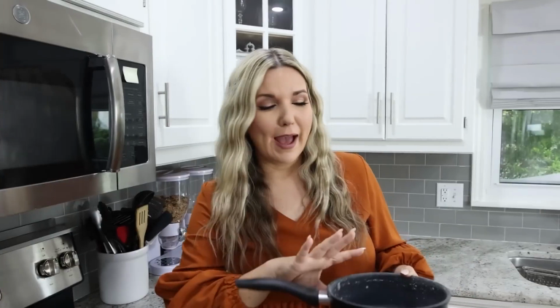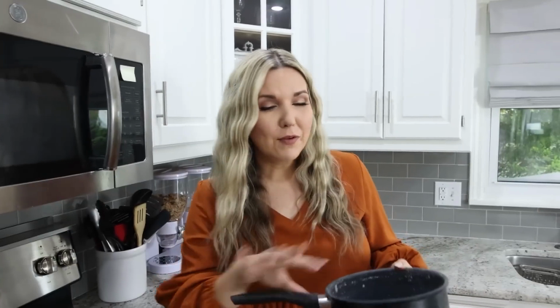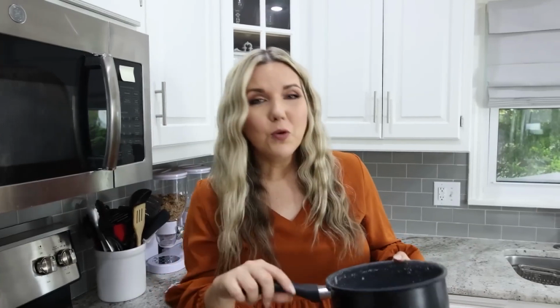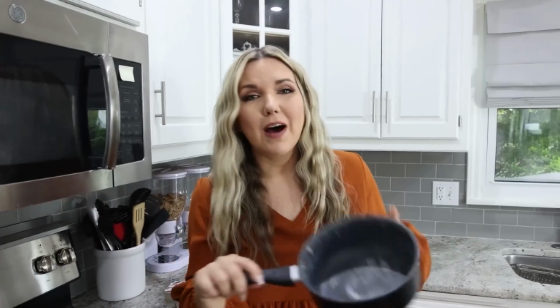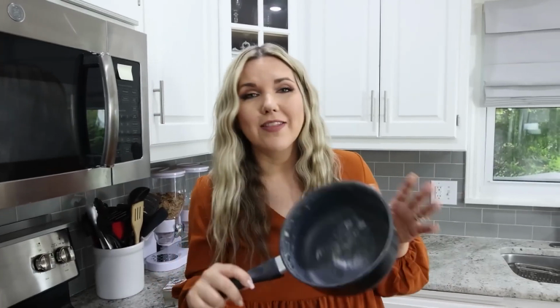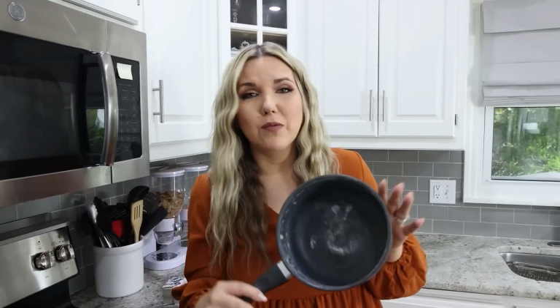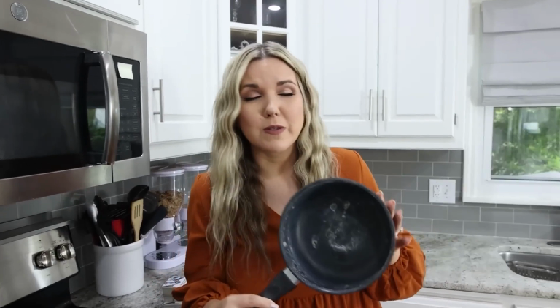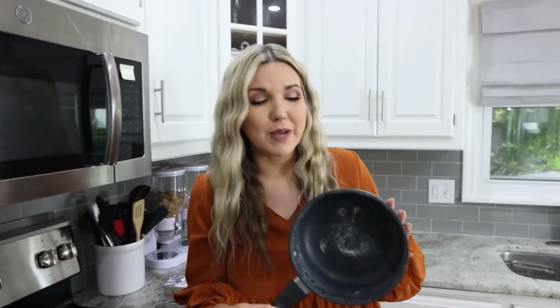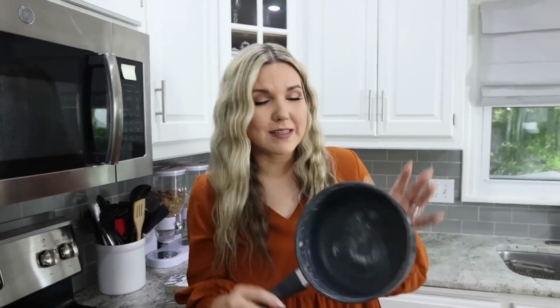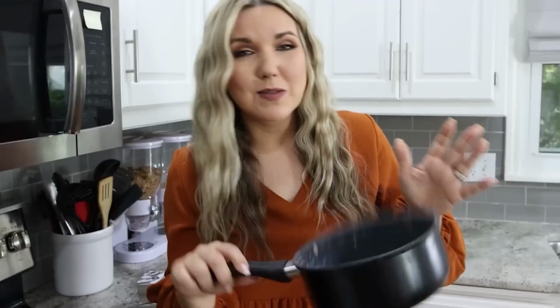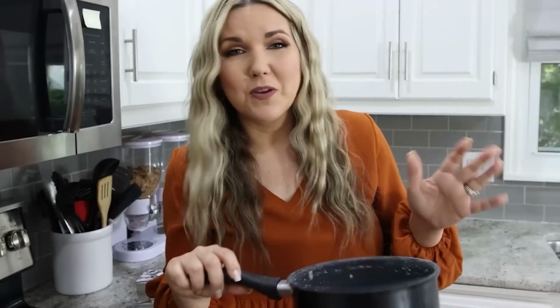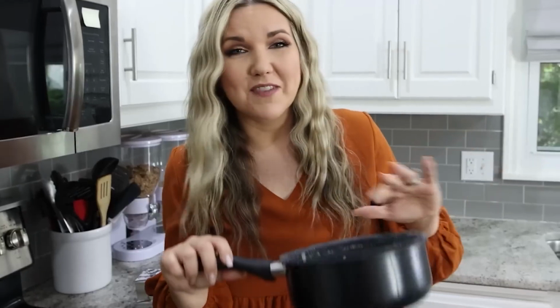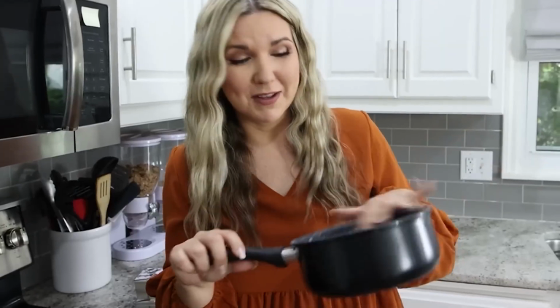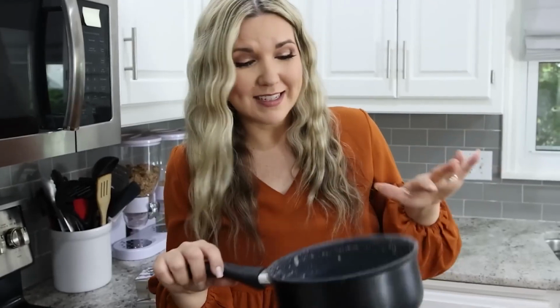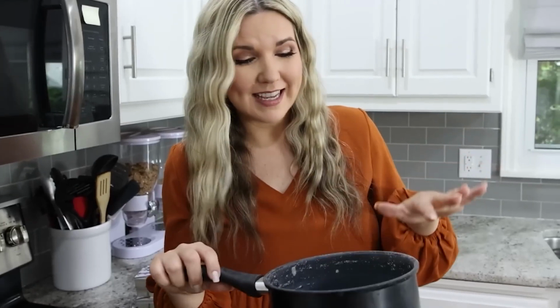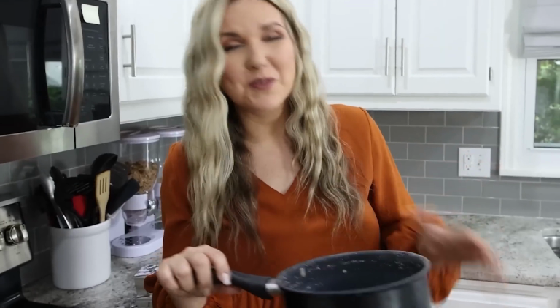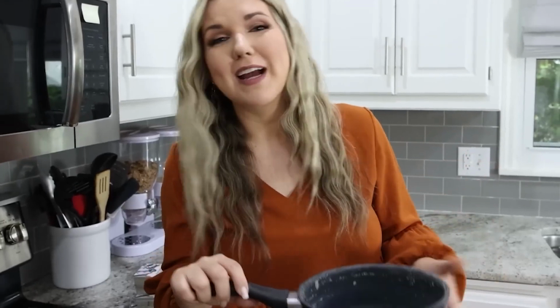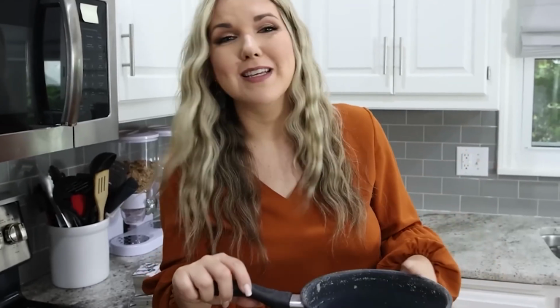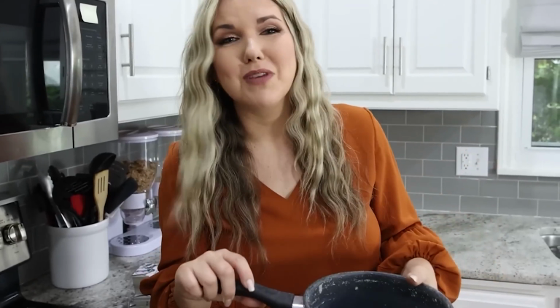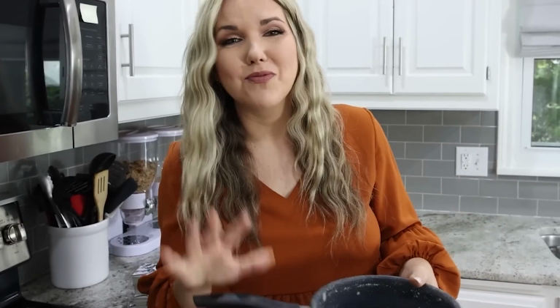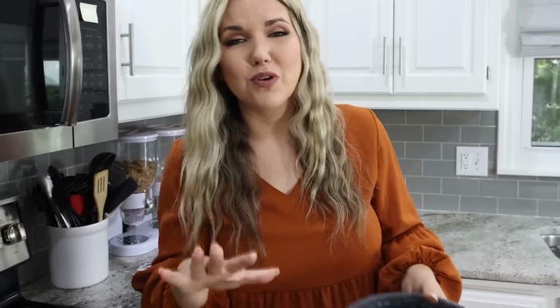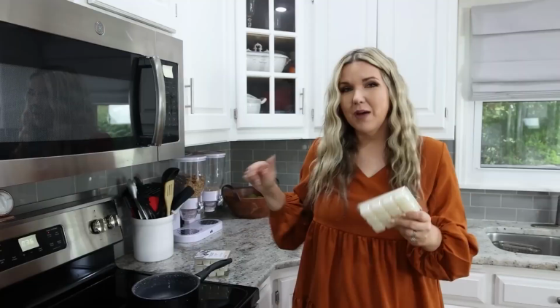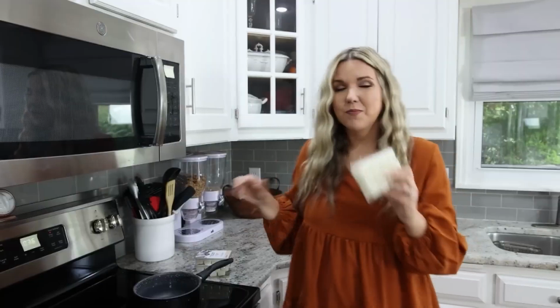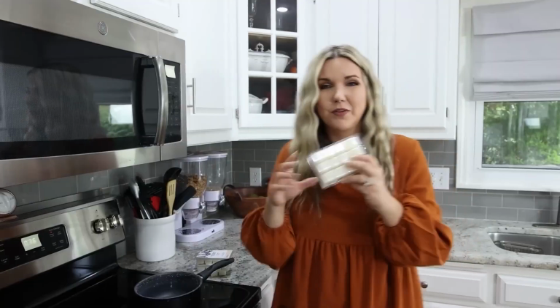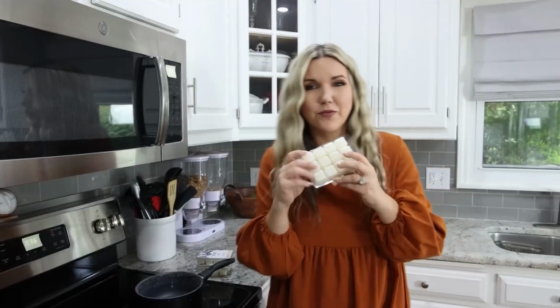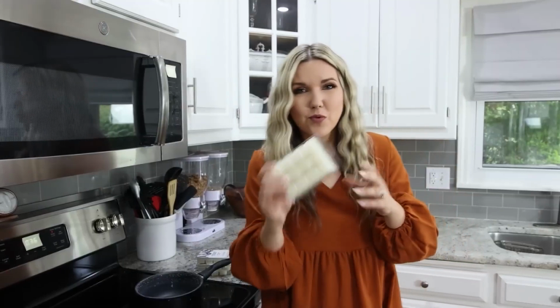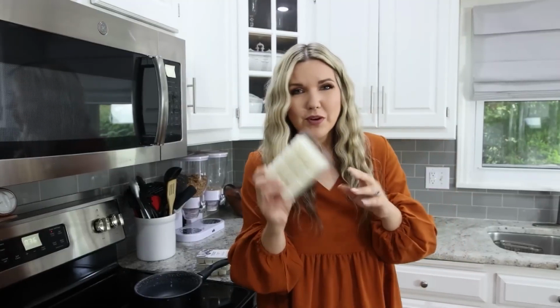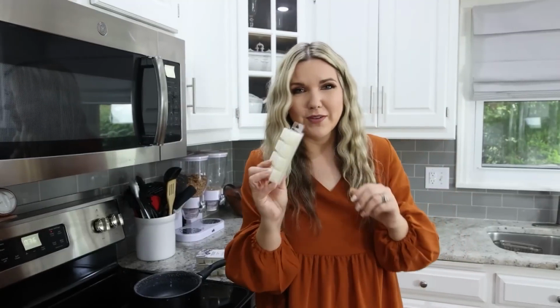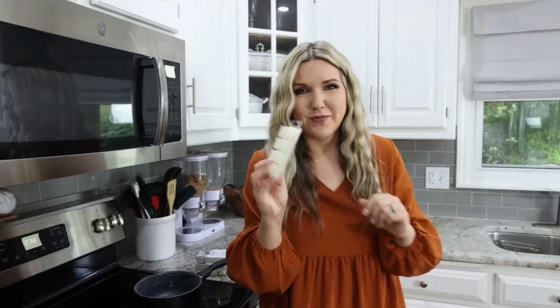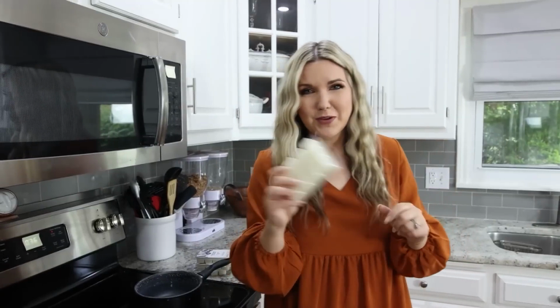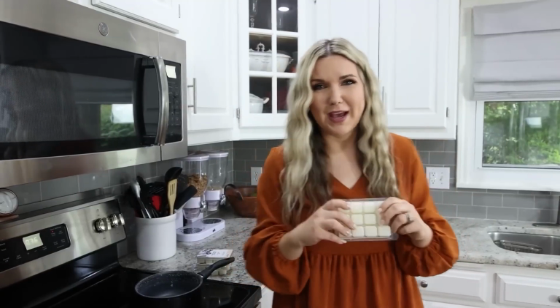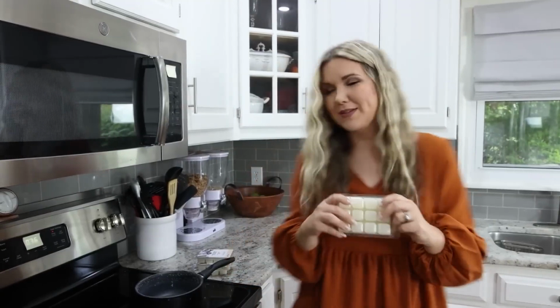If you have an old pot, that works best. This is one that I've melted candle wax in before. I'm going to melt four of the value packs.